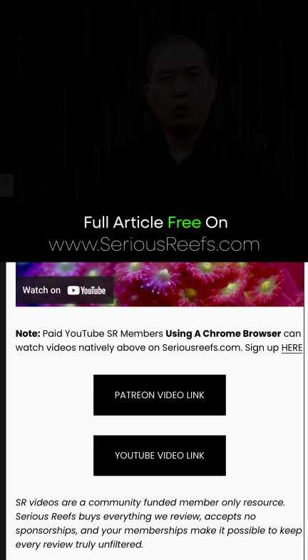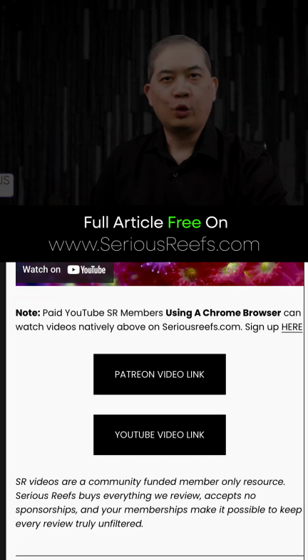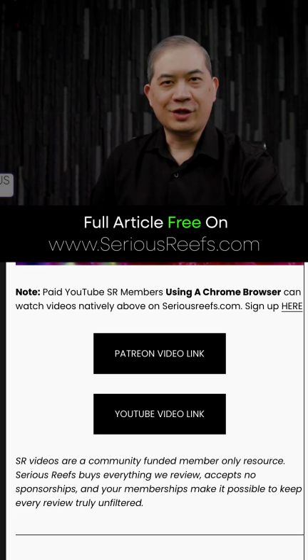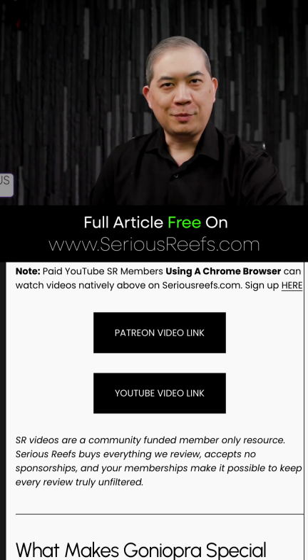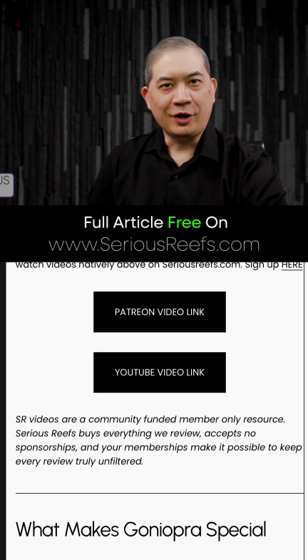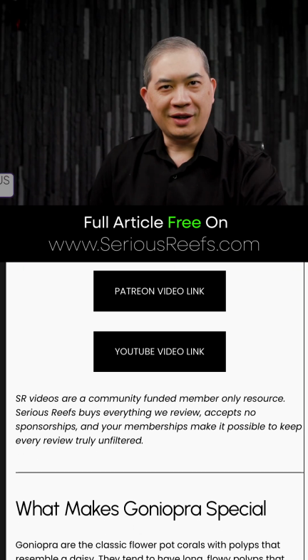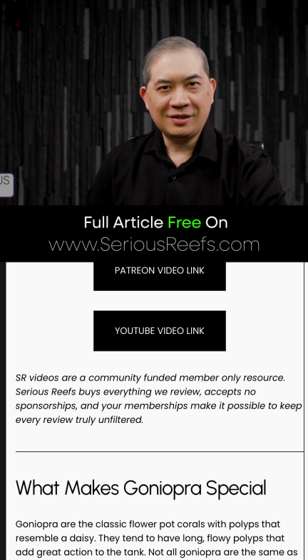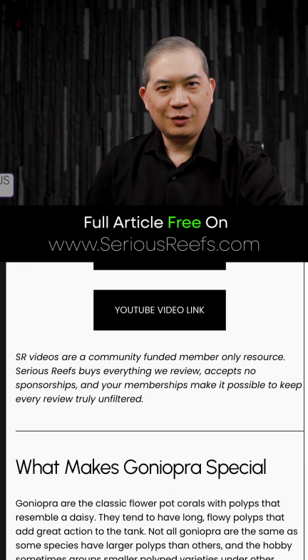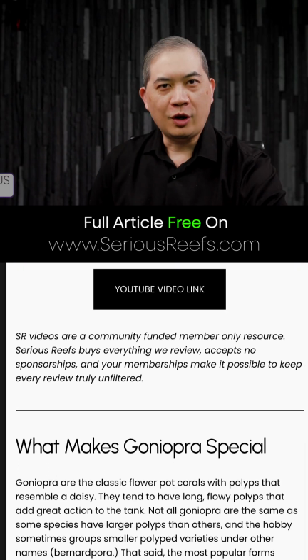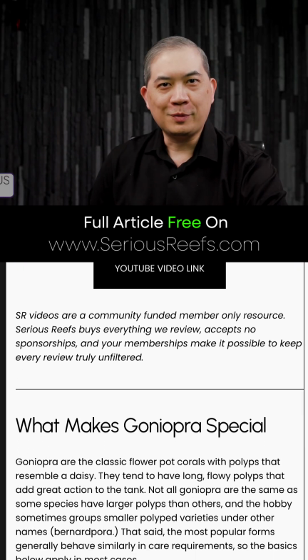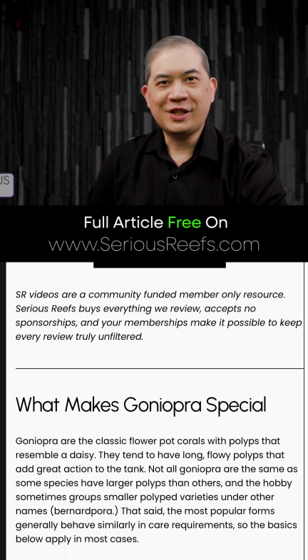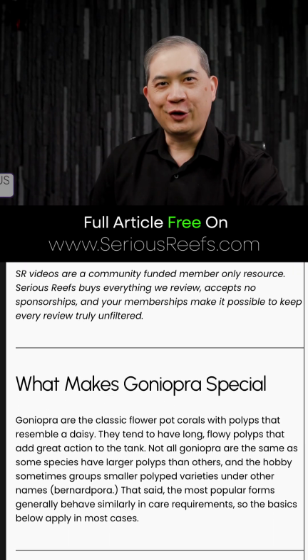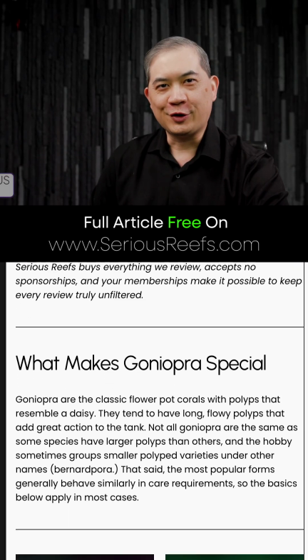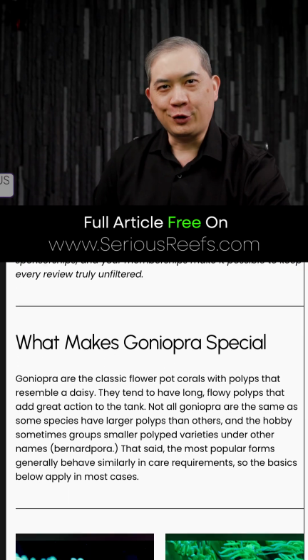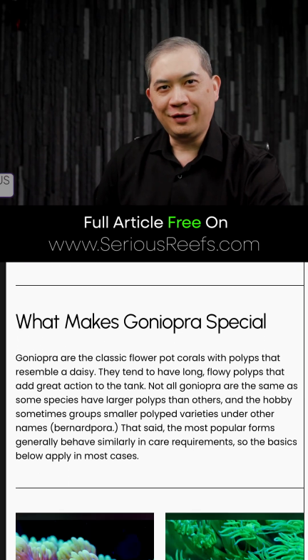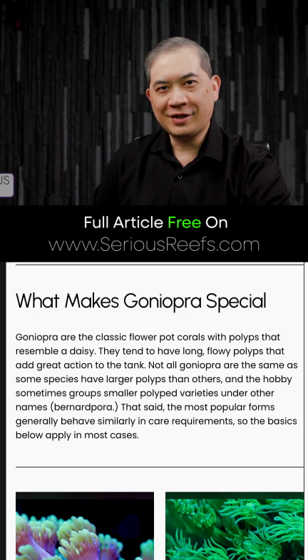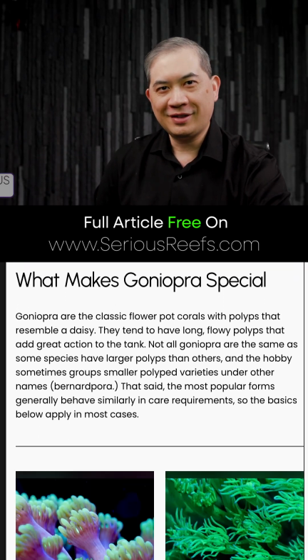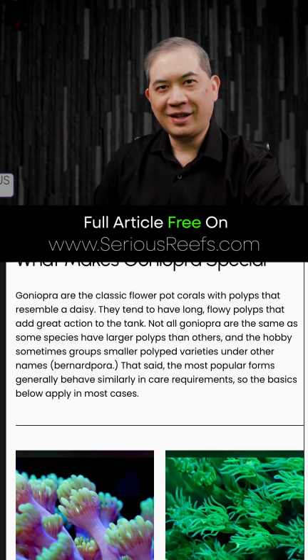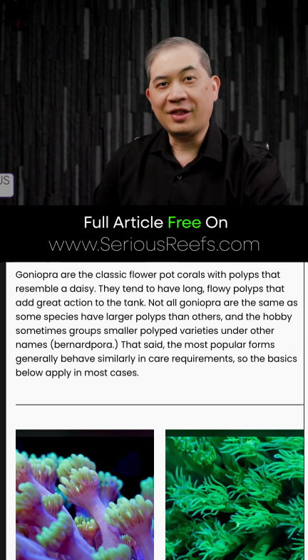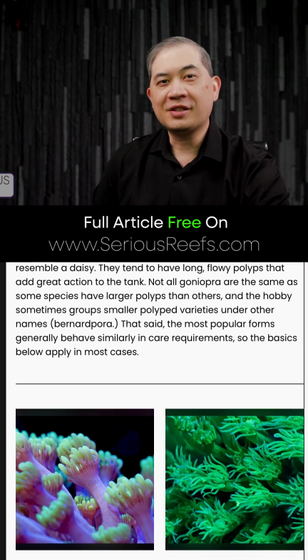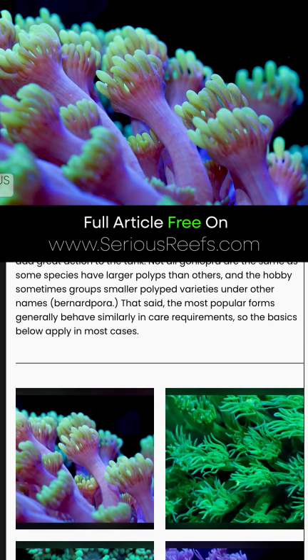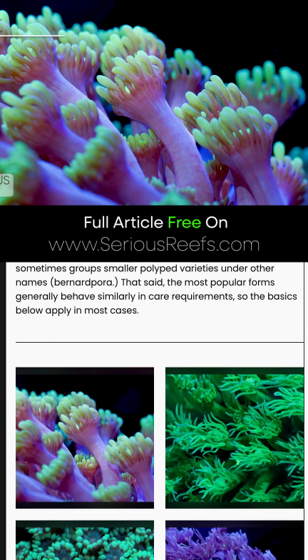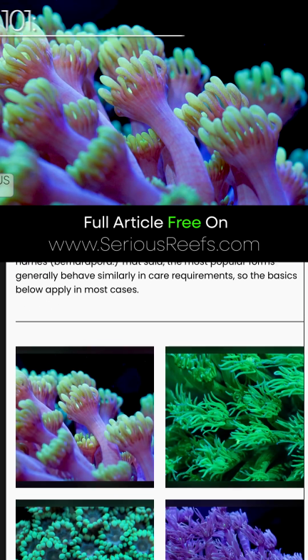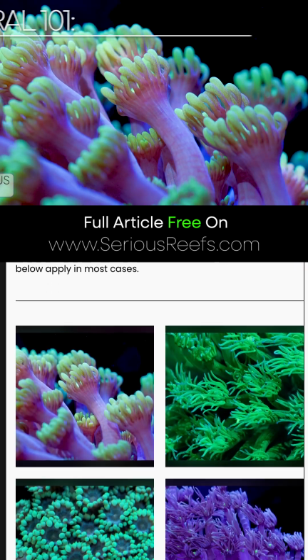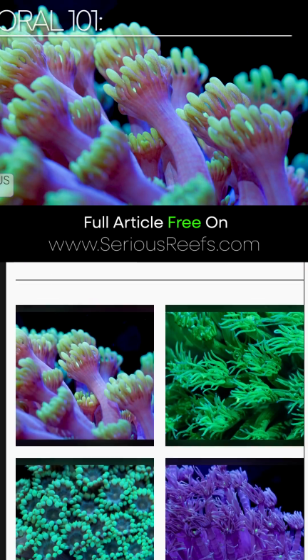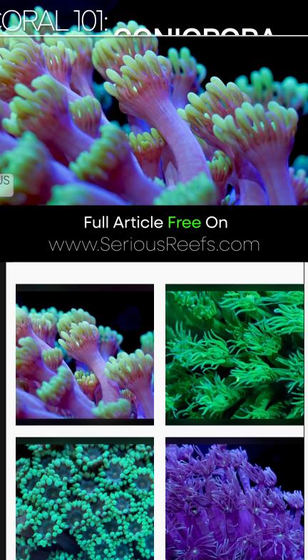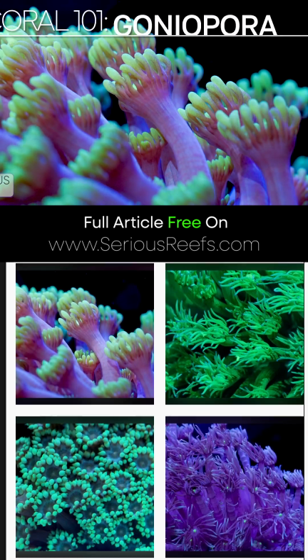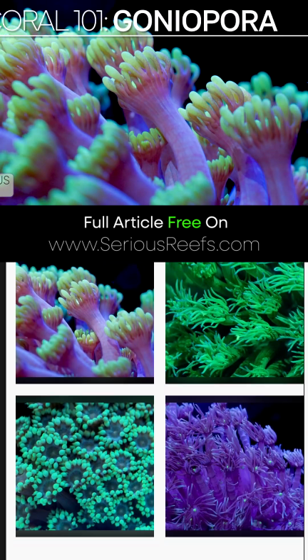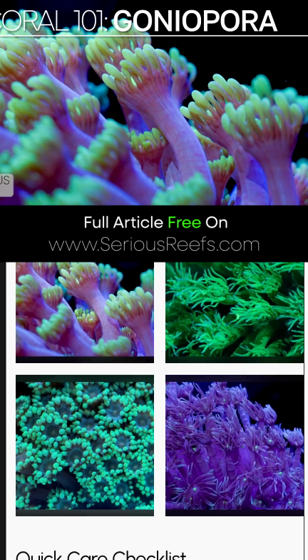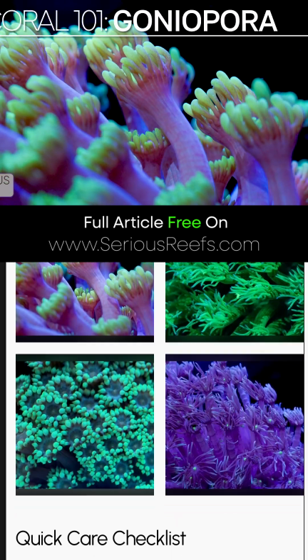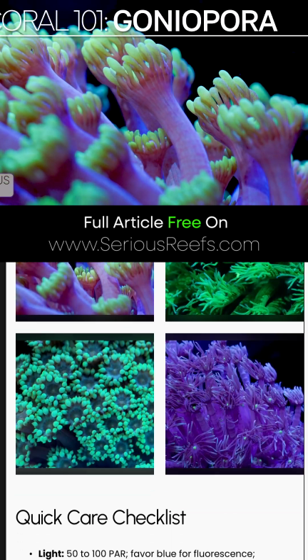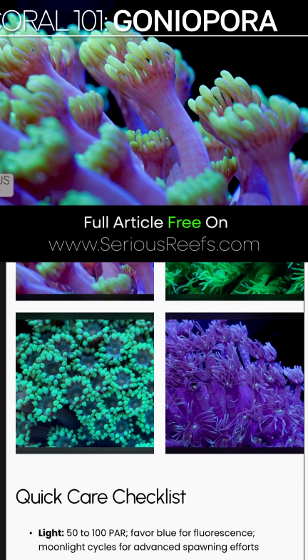What is up, you guys? Welcome to Serious Reefs. This is Goniopora 101.